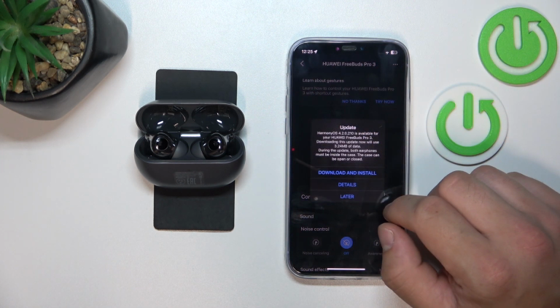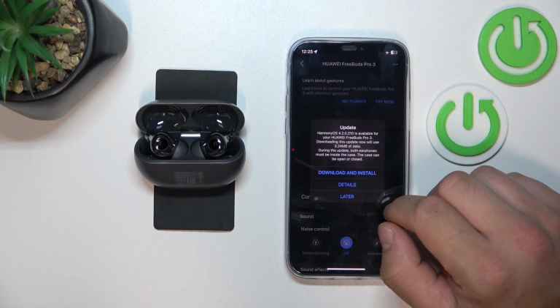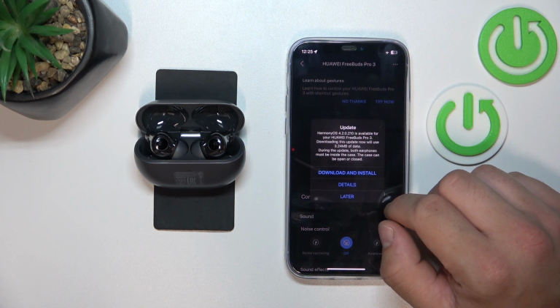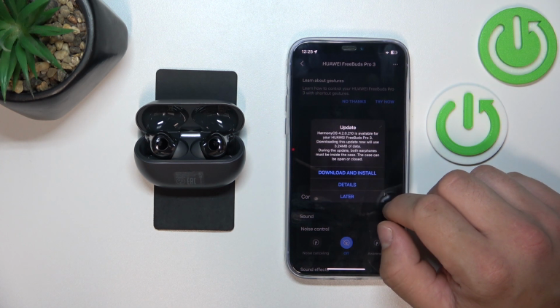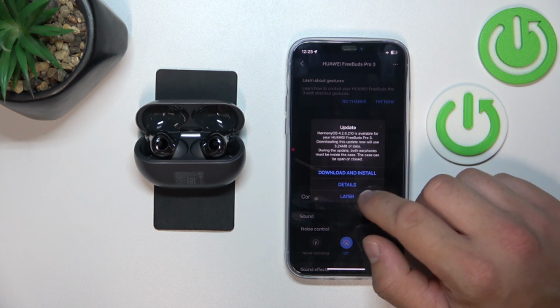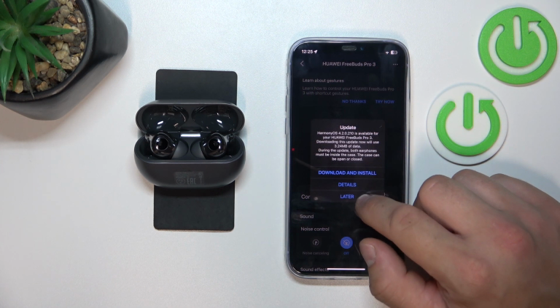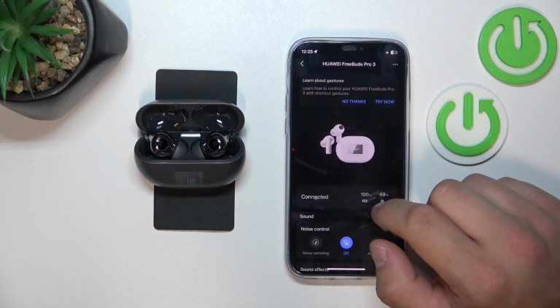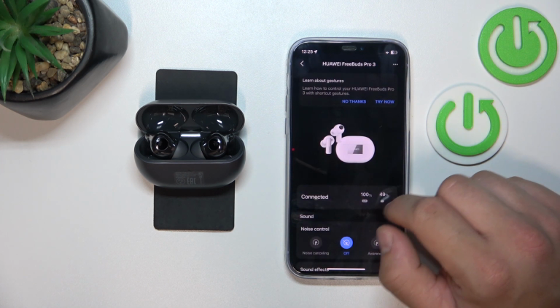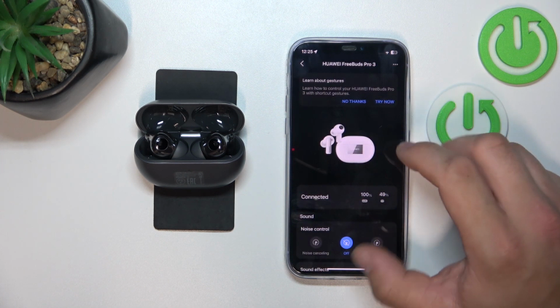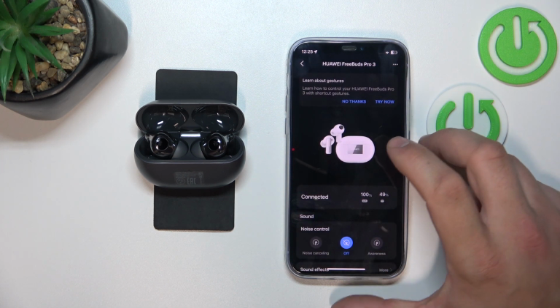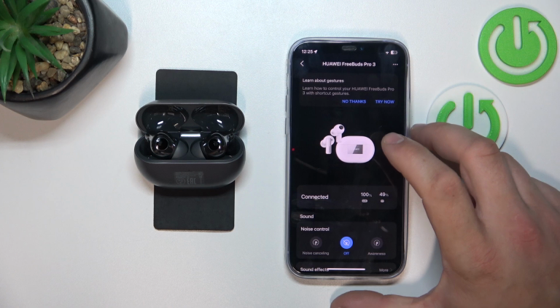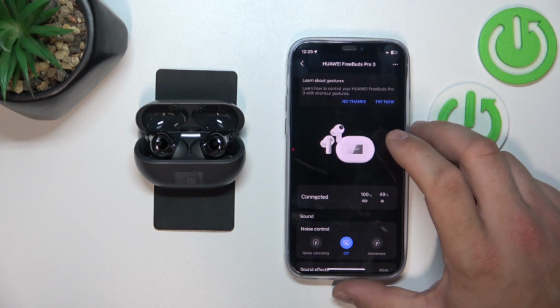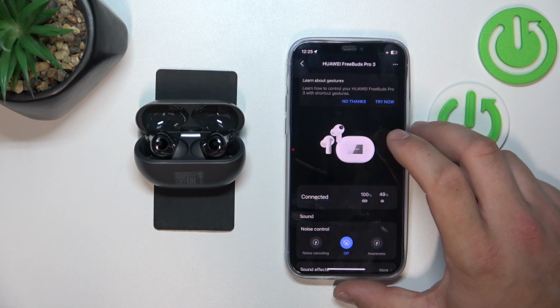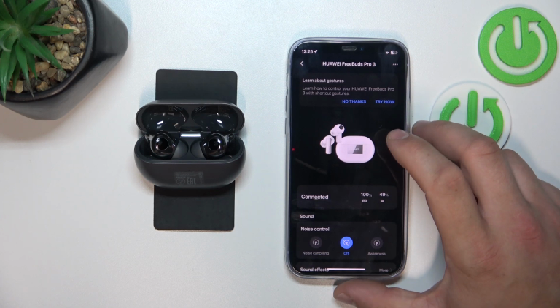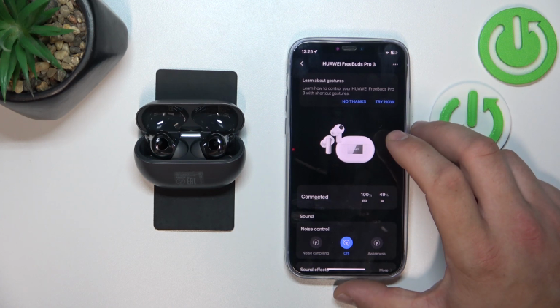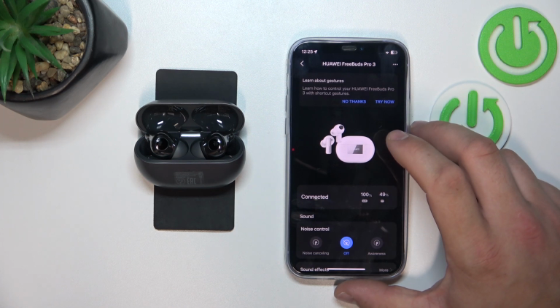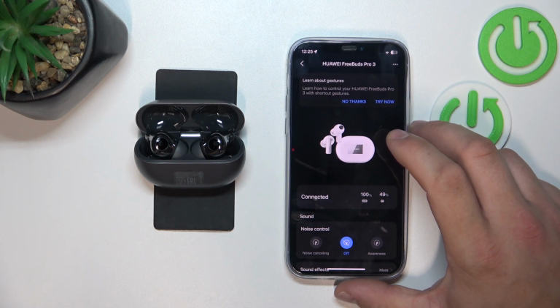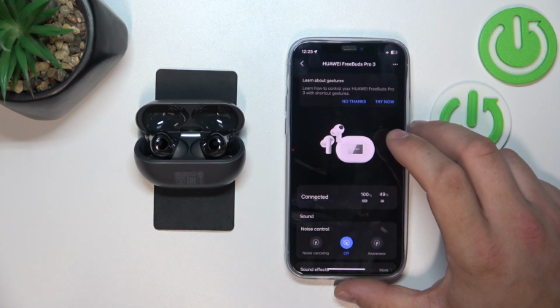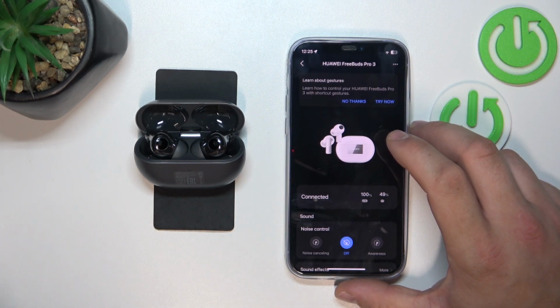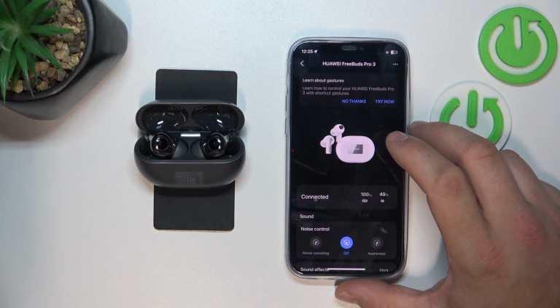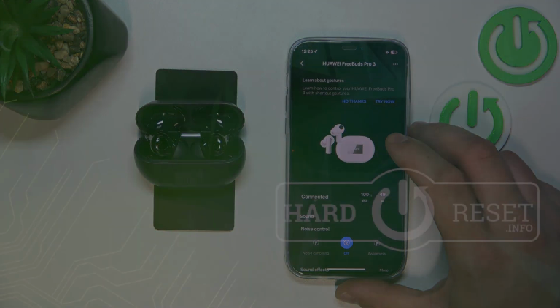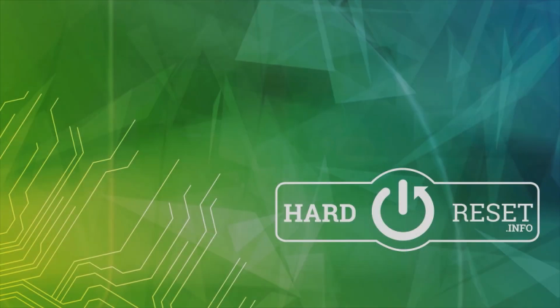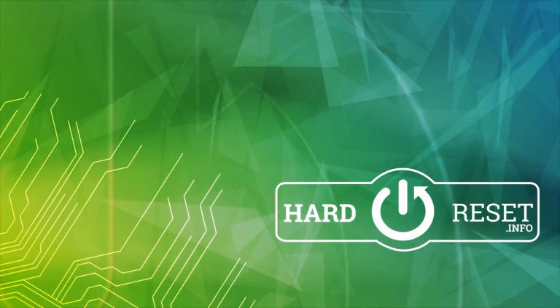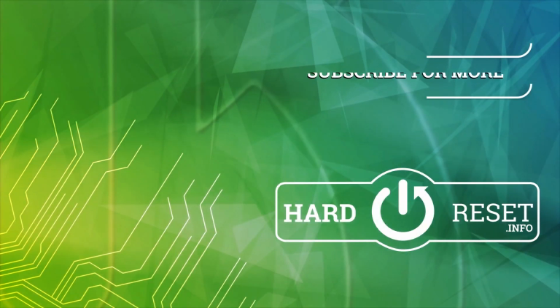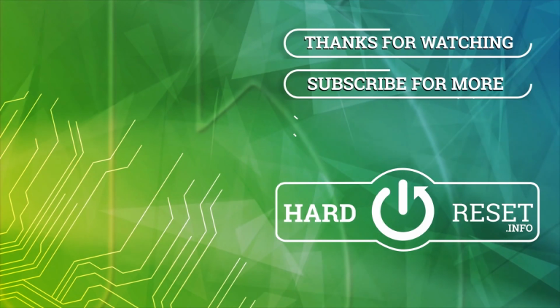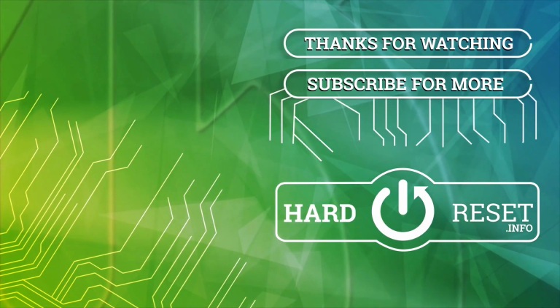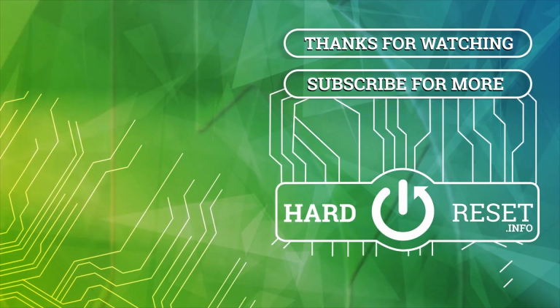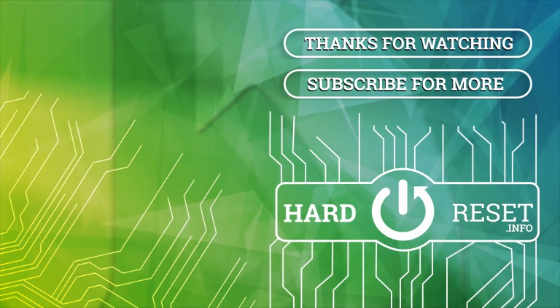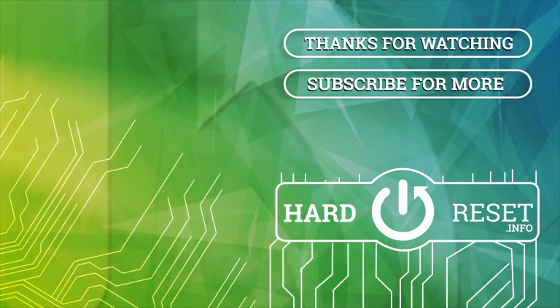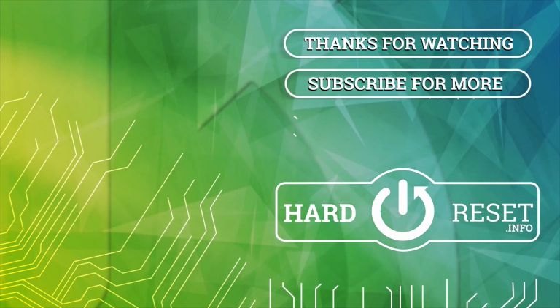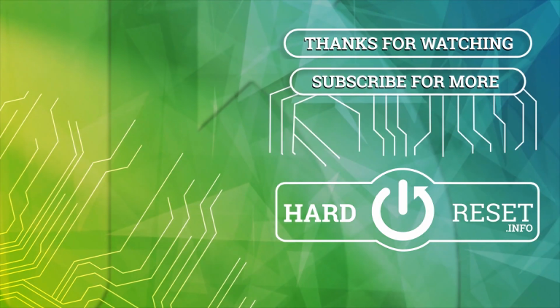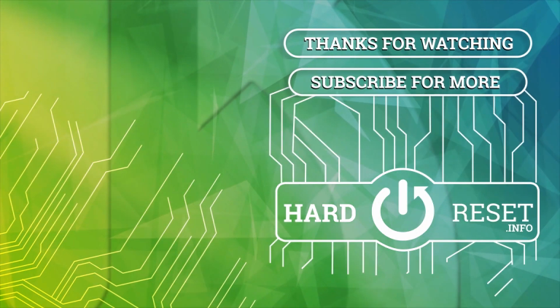If you find this video helpful, please leave a like, comment and subscribe. See you soon.